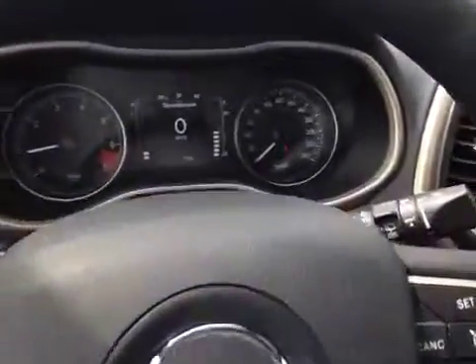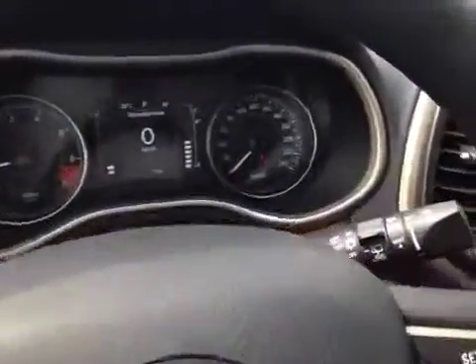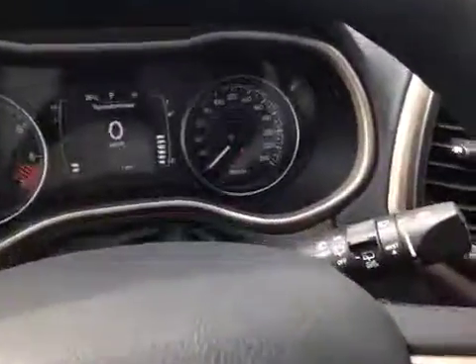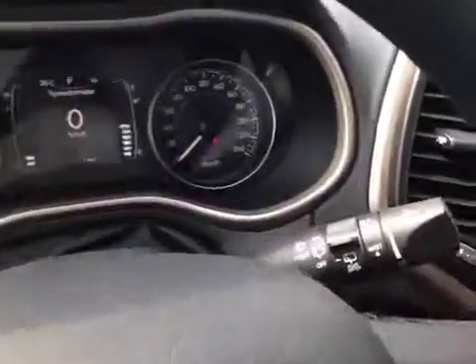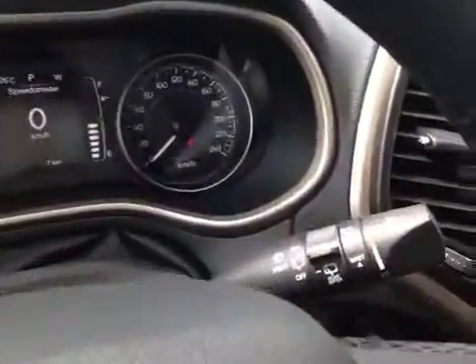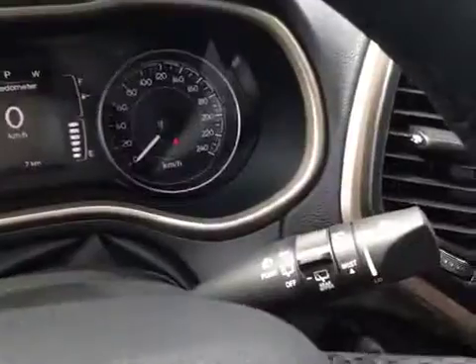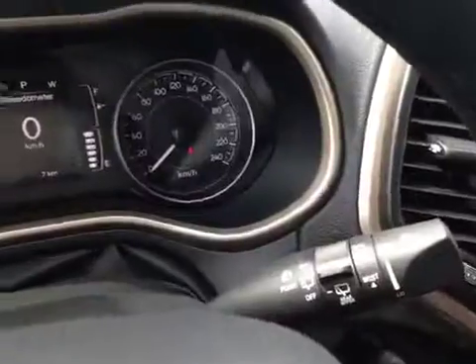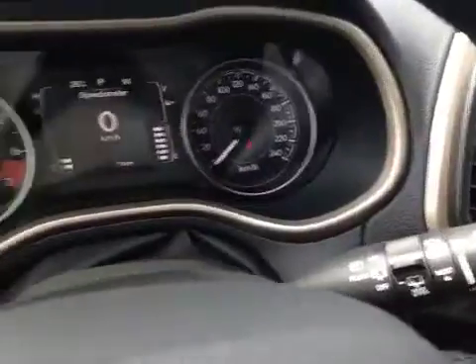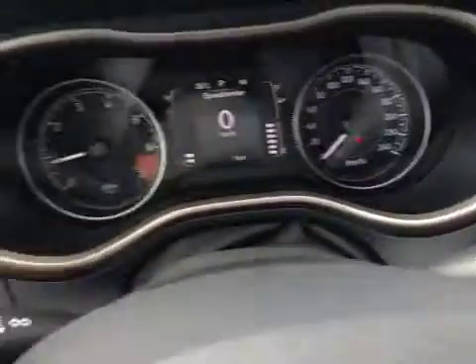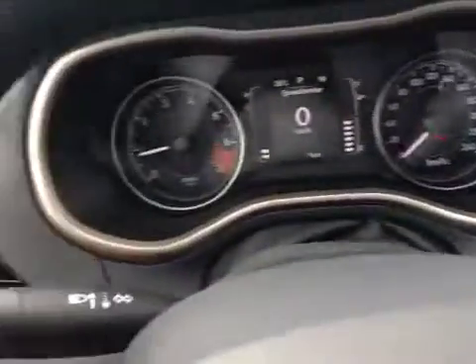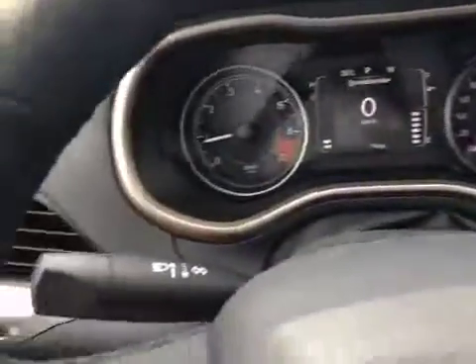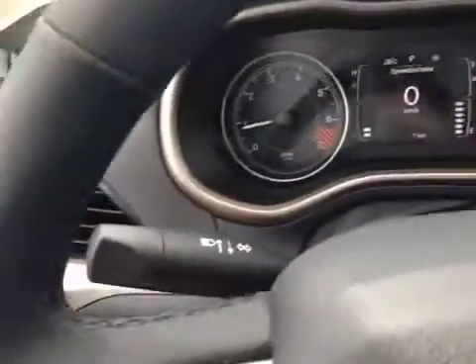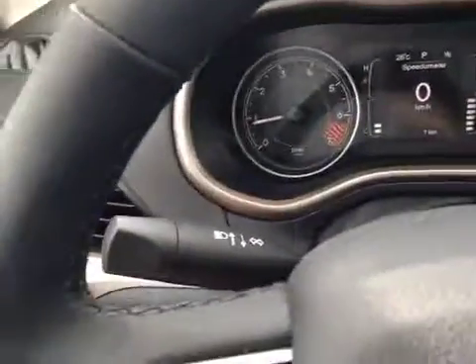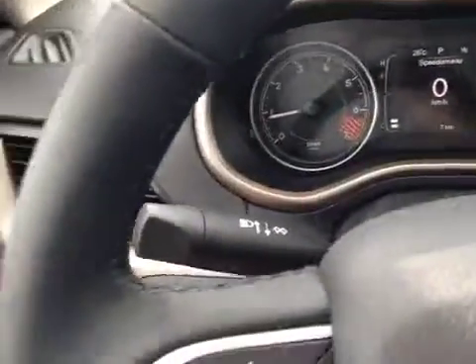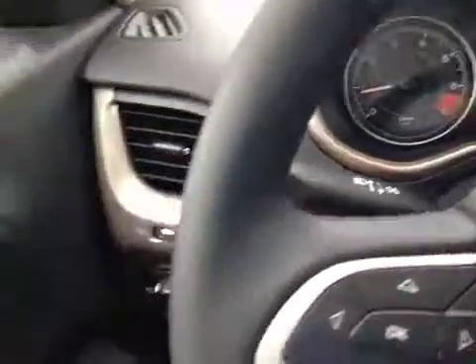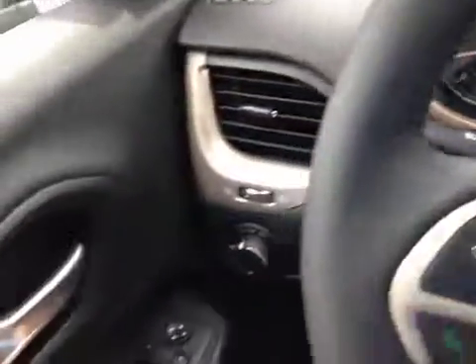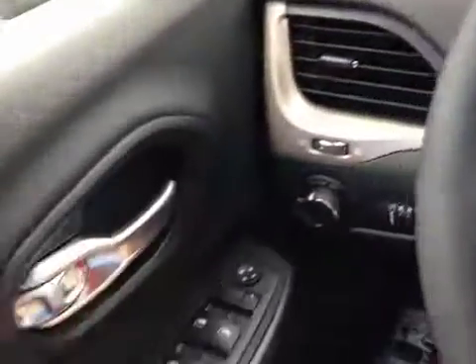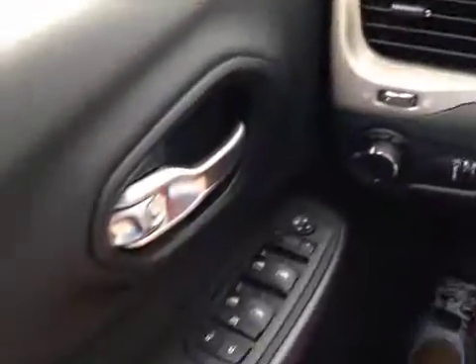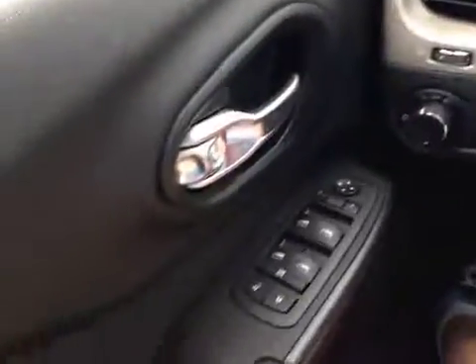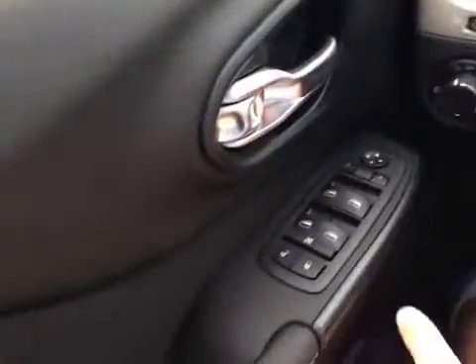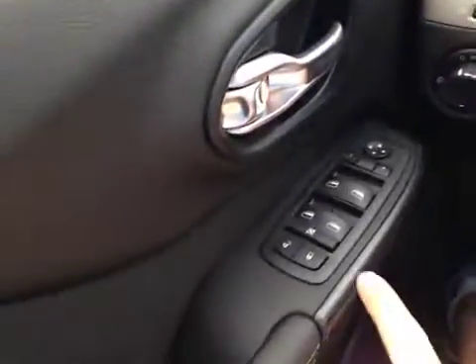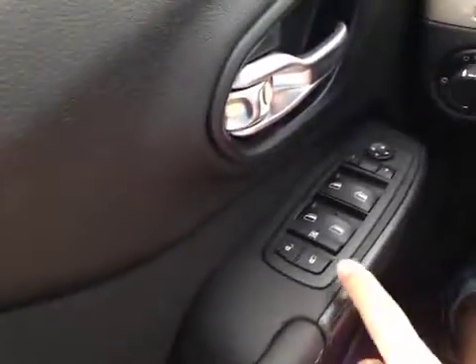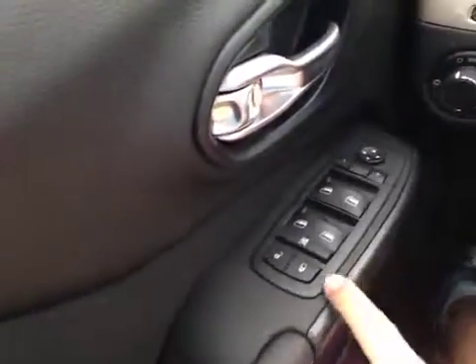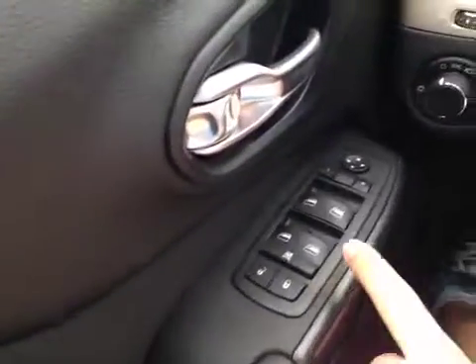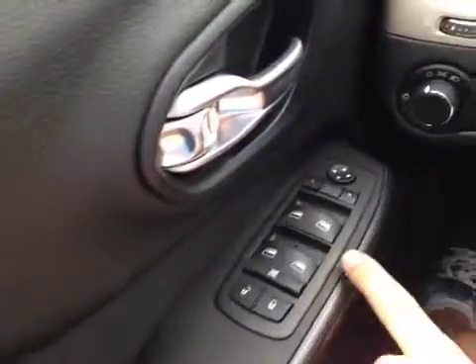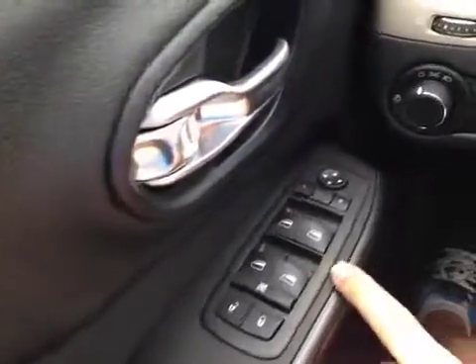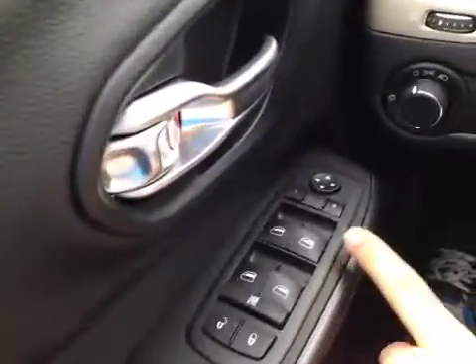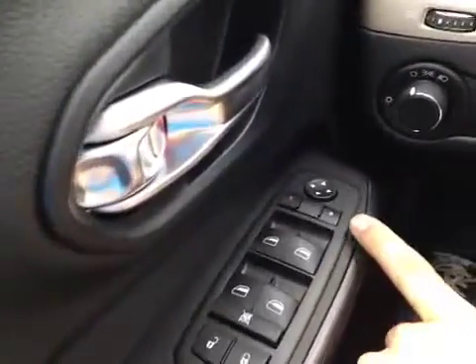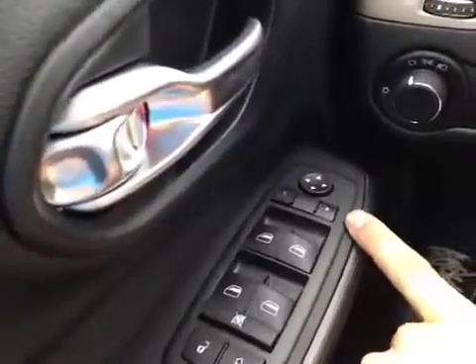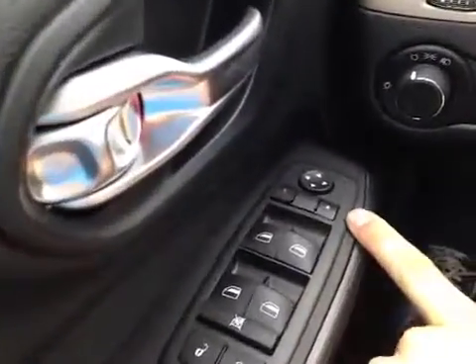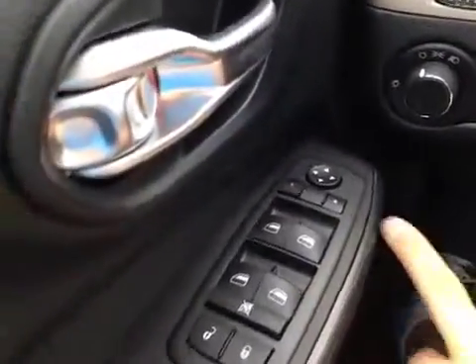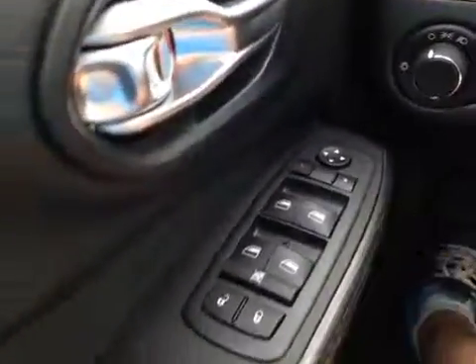You have your power wiper controls, your light controls, and down here your power locks, windows, and mirrors.